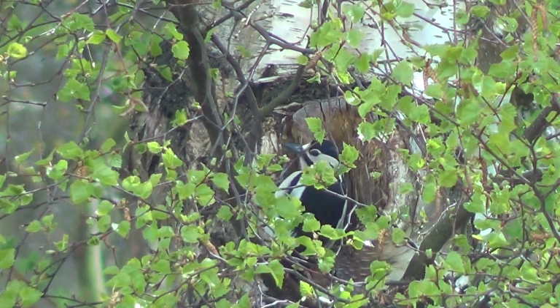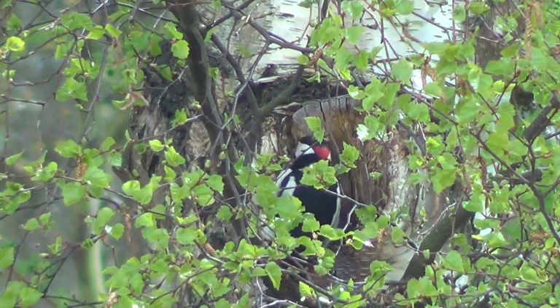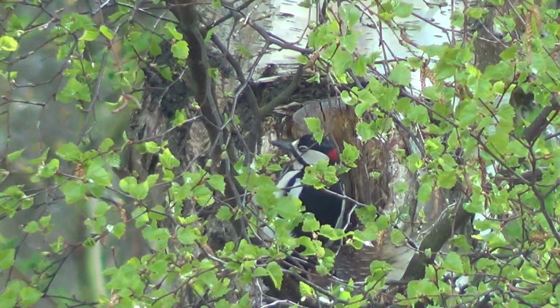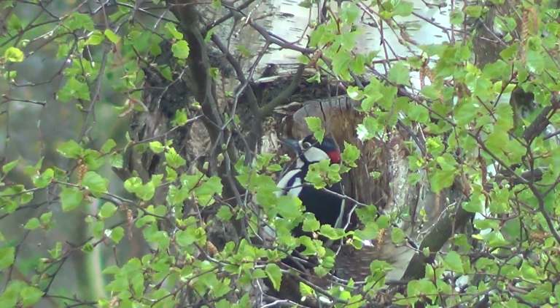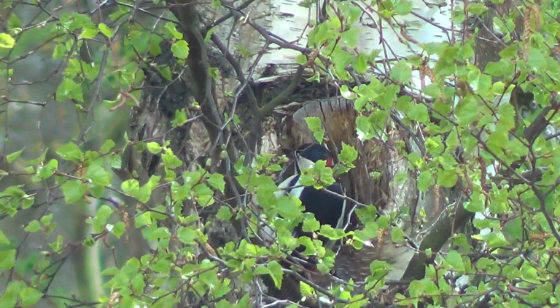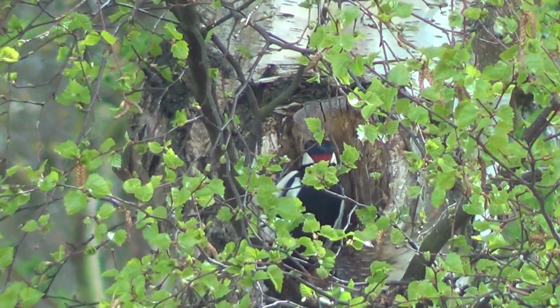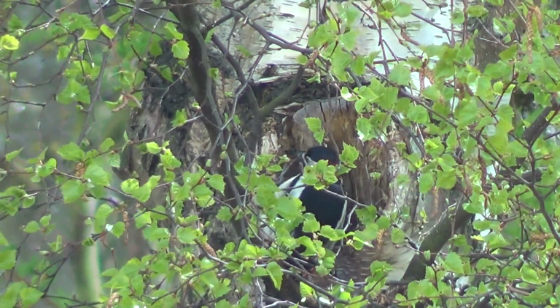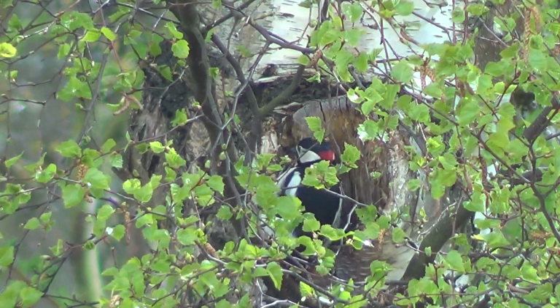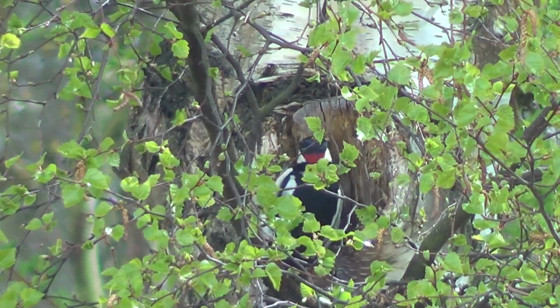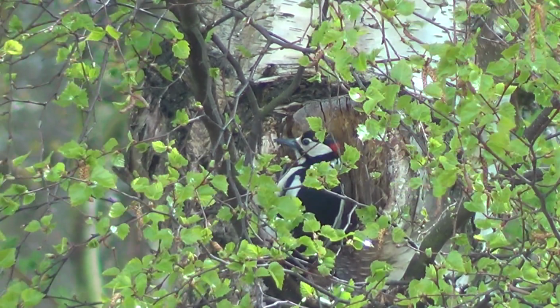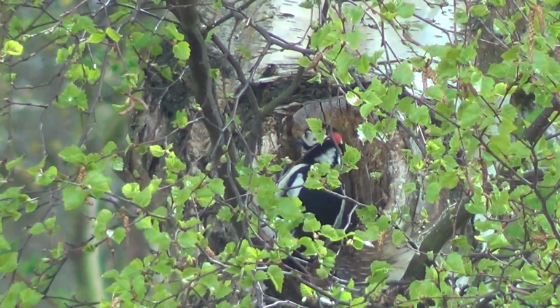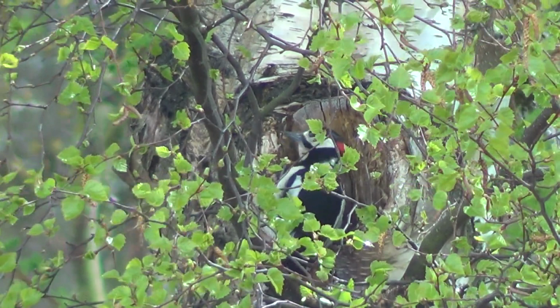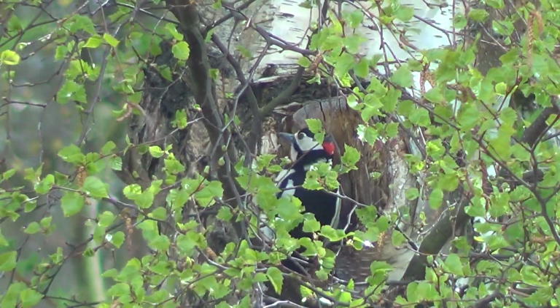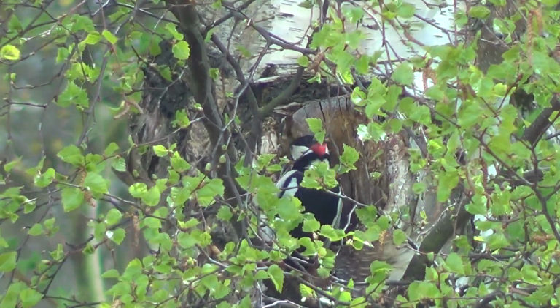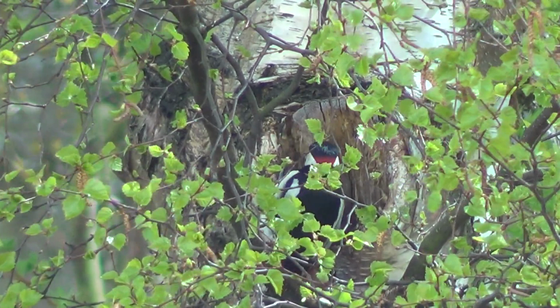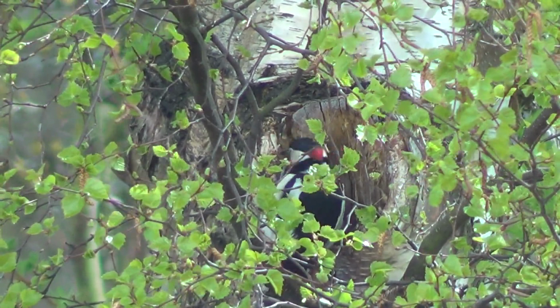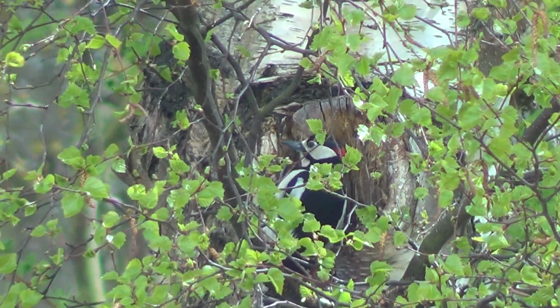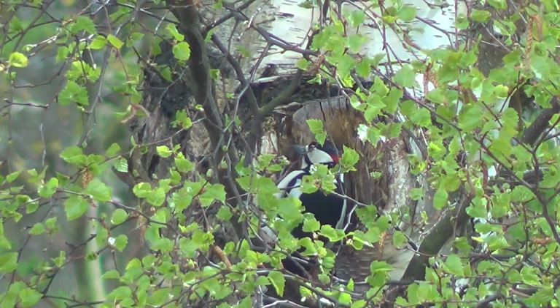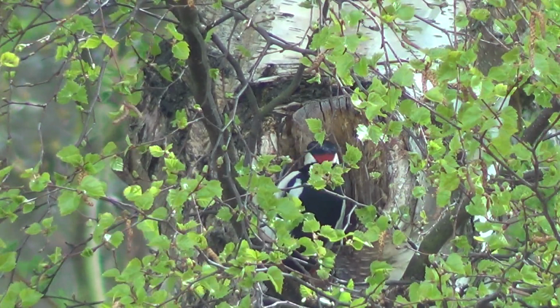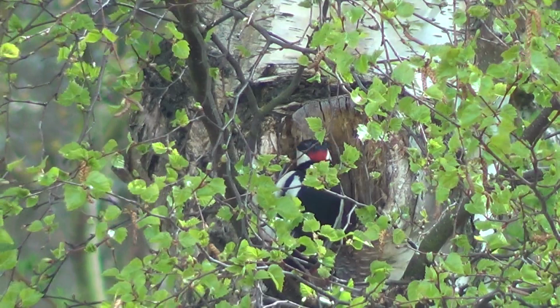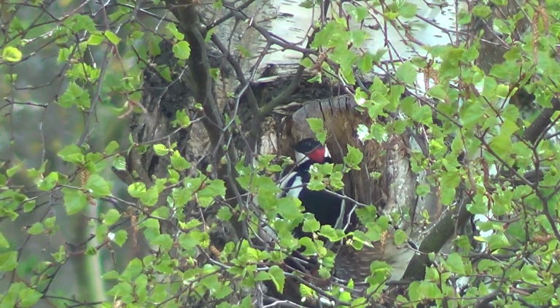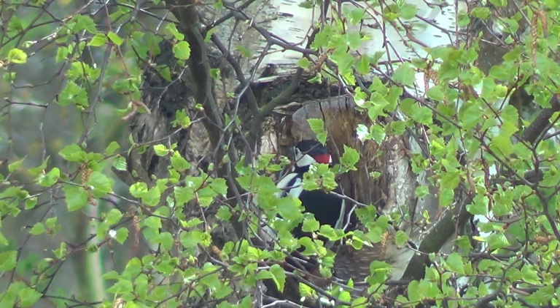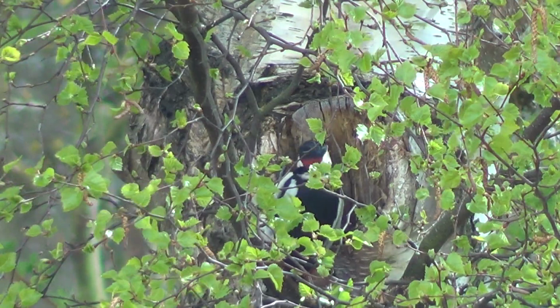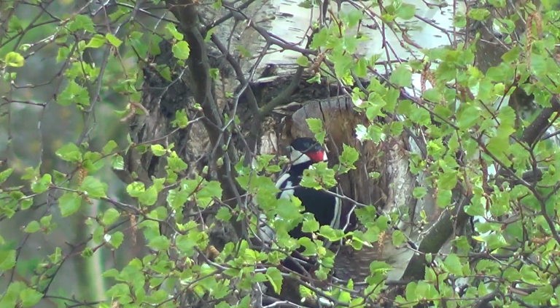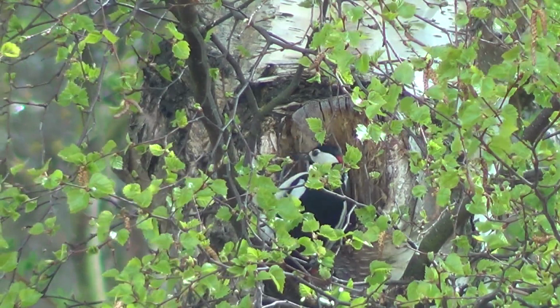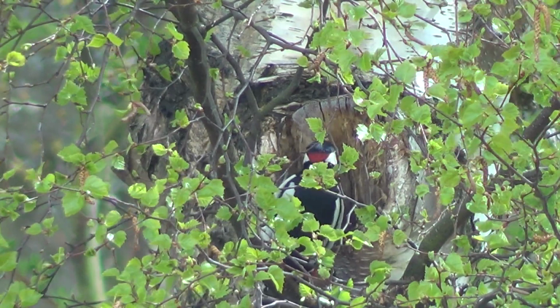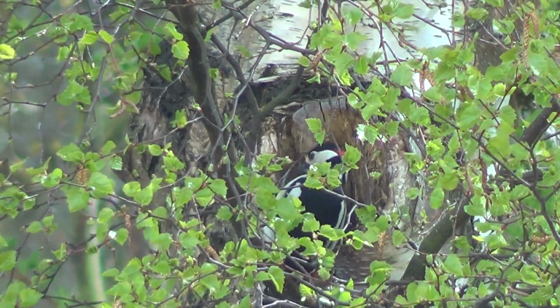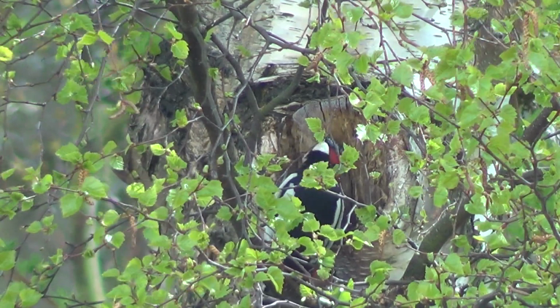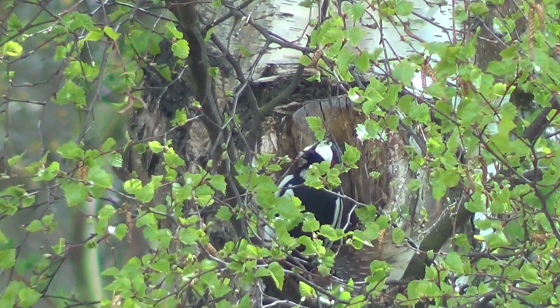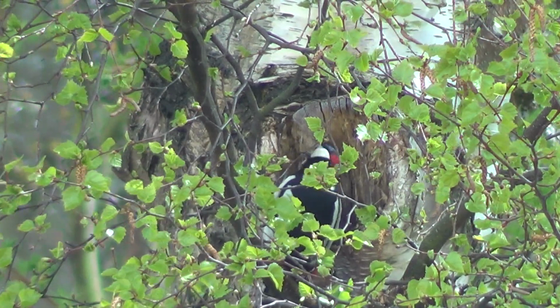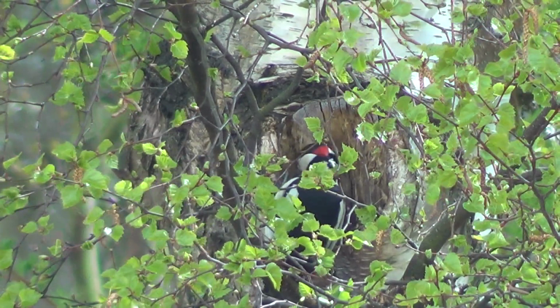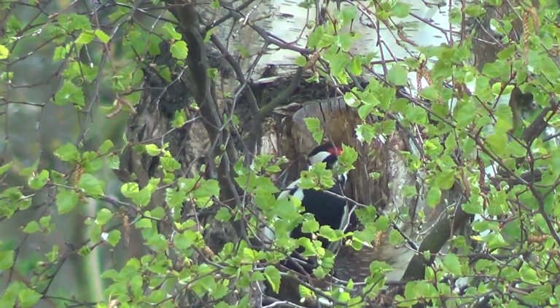It's only one of two woodpeckers I see in that area where we are — the great spotted and the green woodpecker. Although you don't see the green woodpecker.